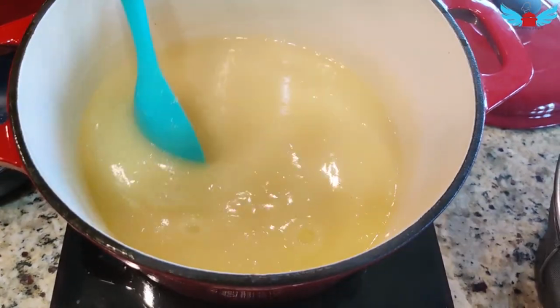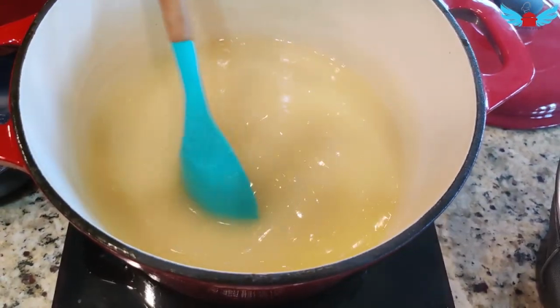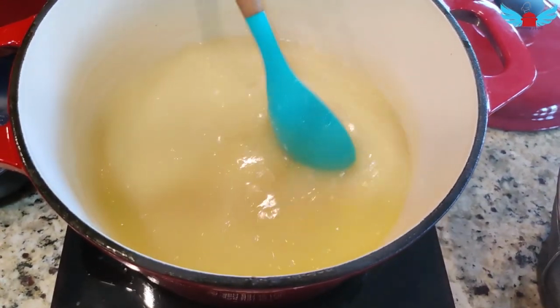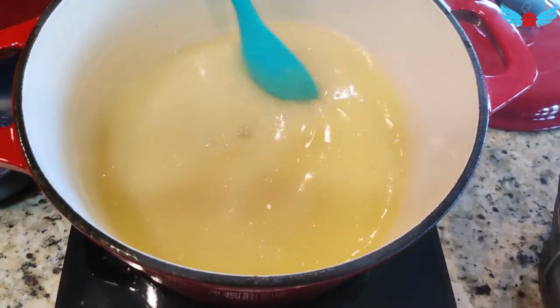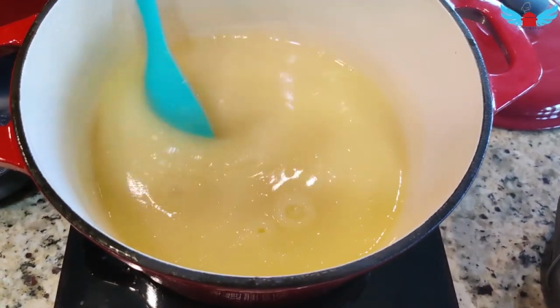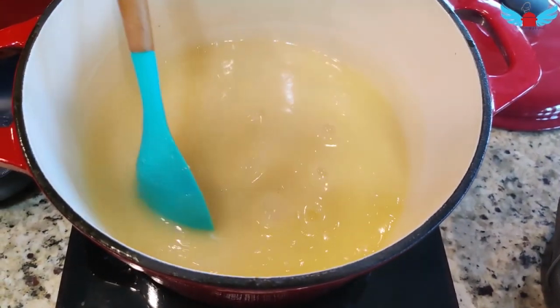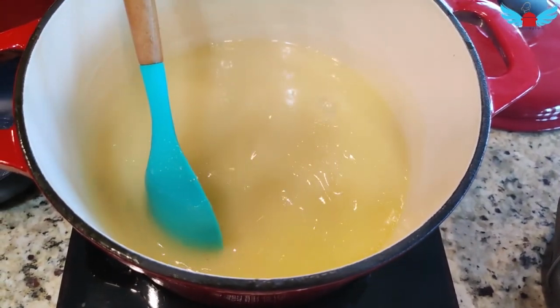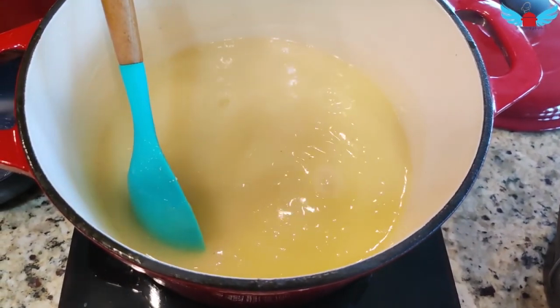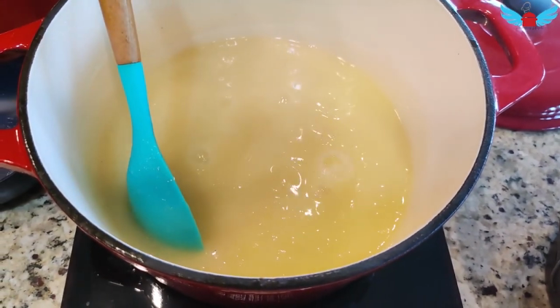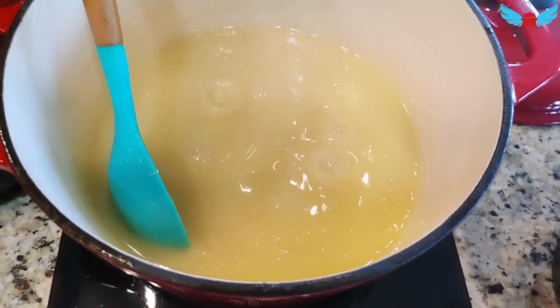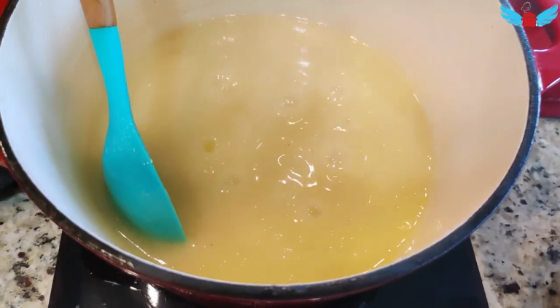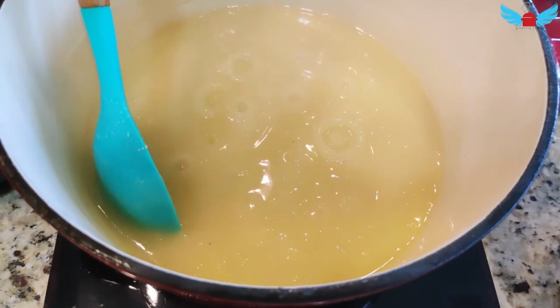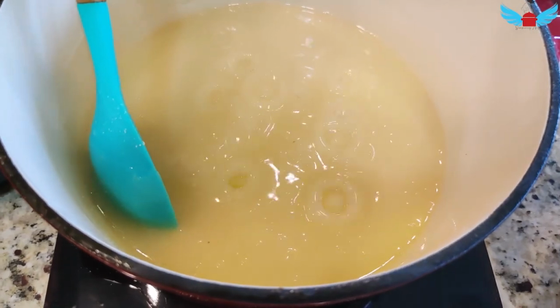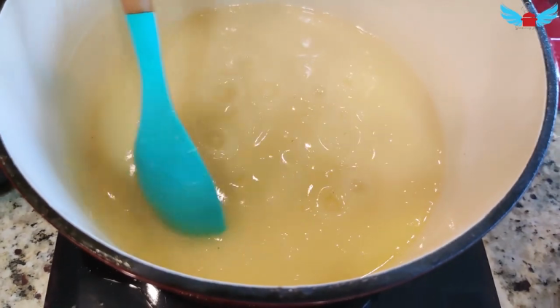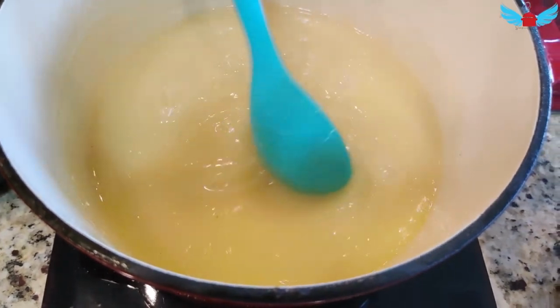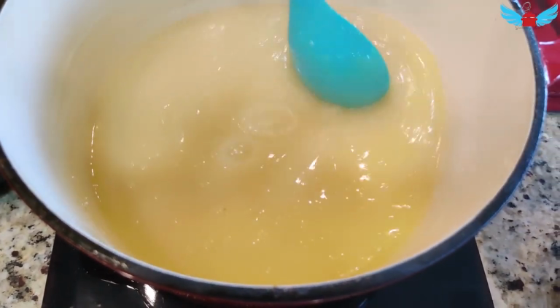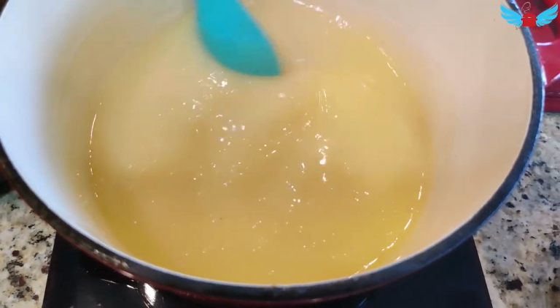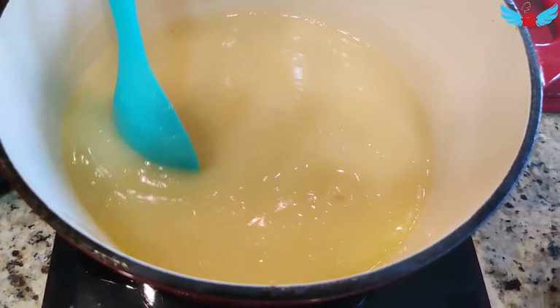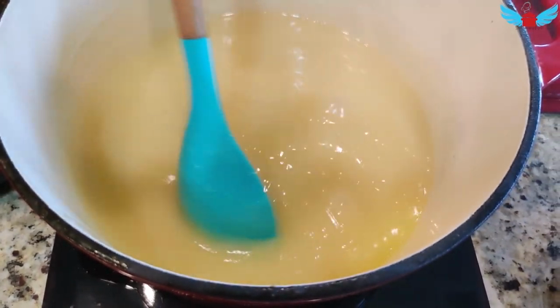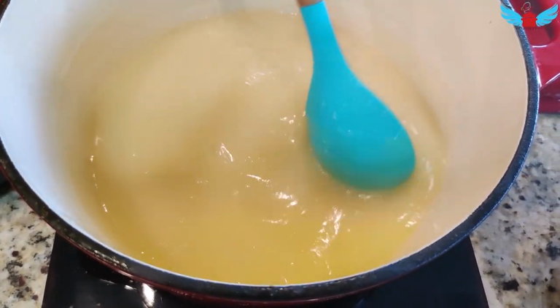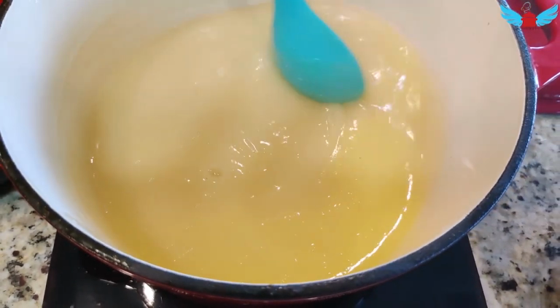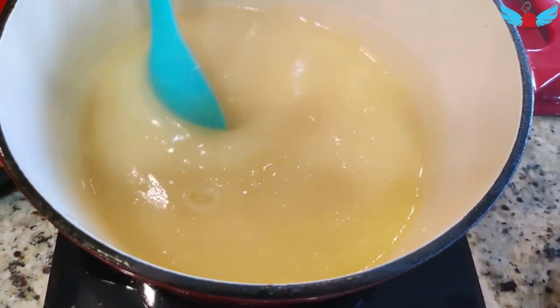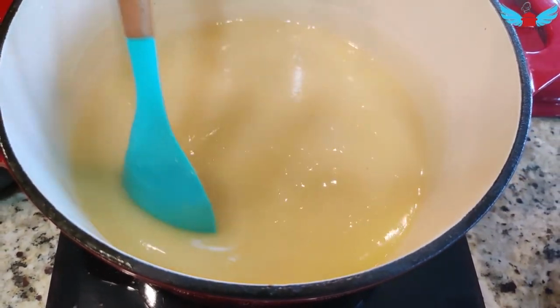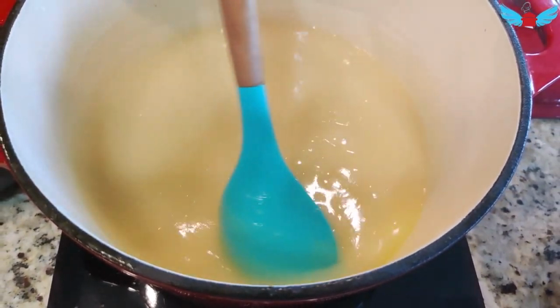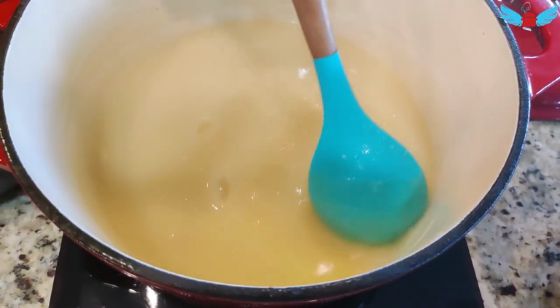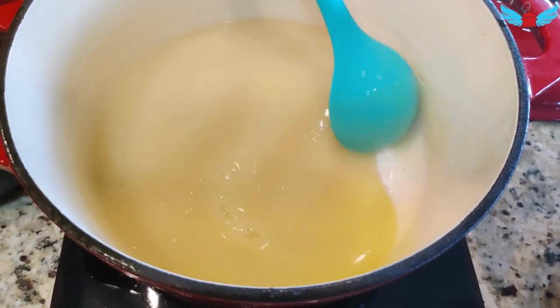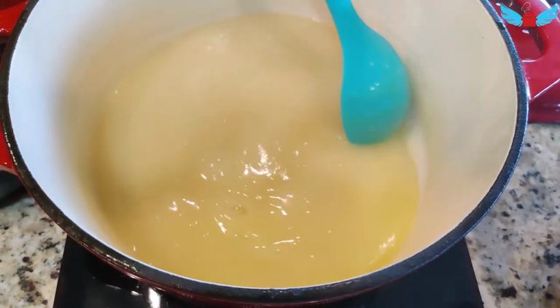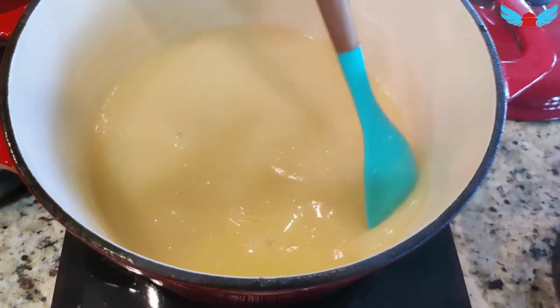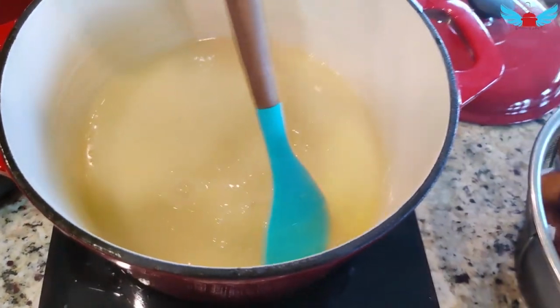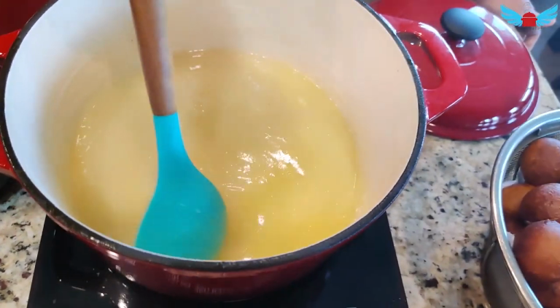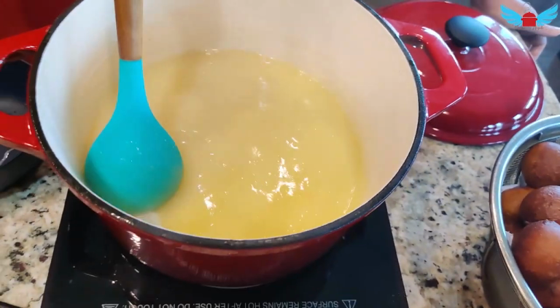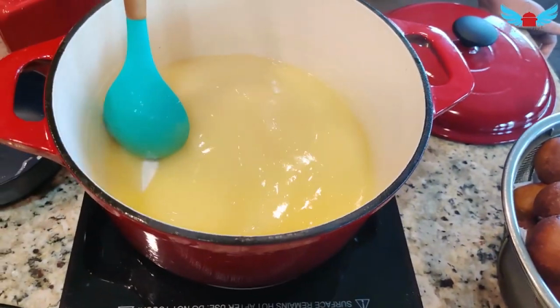So when you see it boiling like that, just stop because the food is finished. It's that simple.